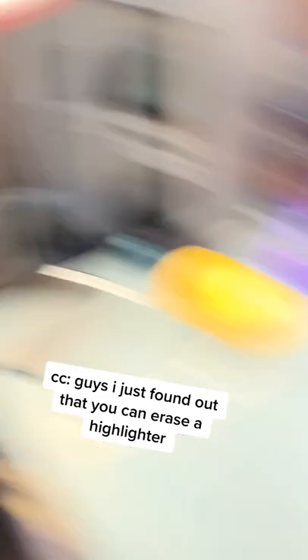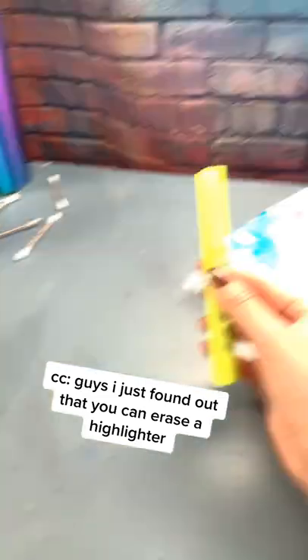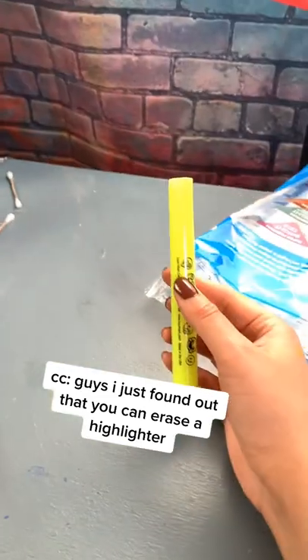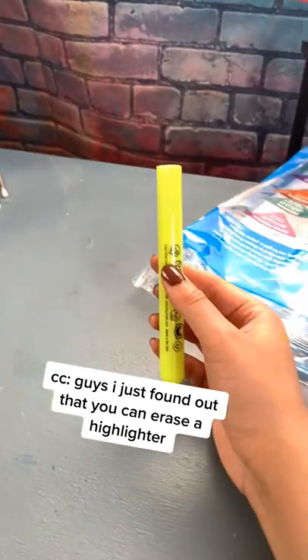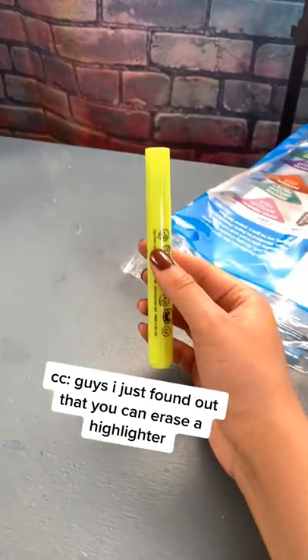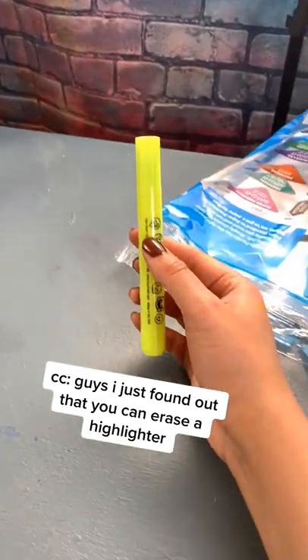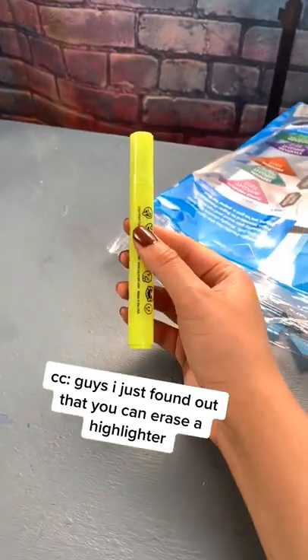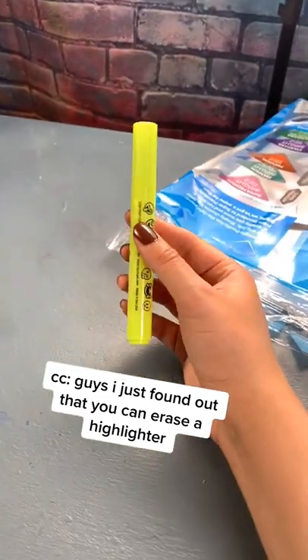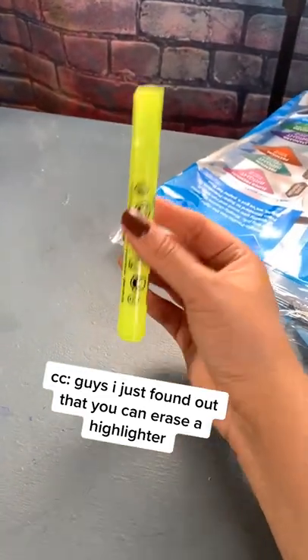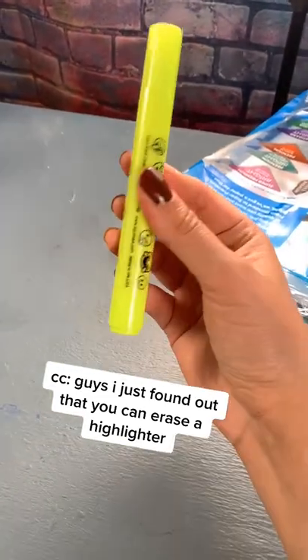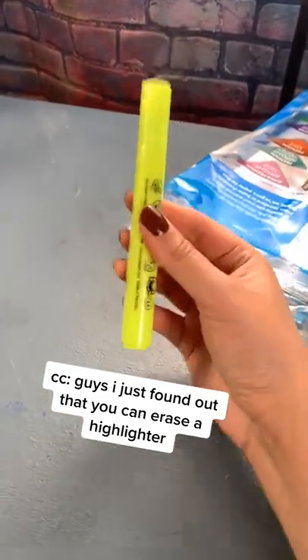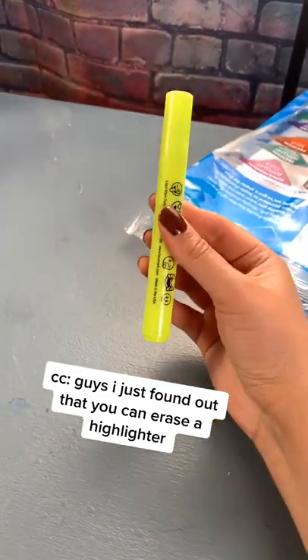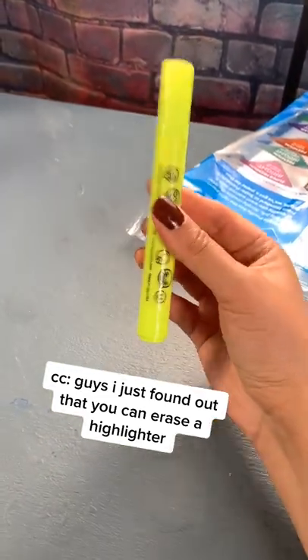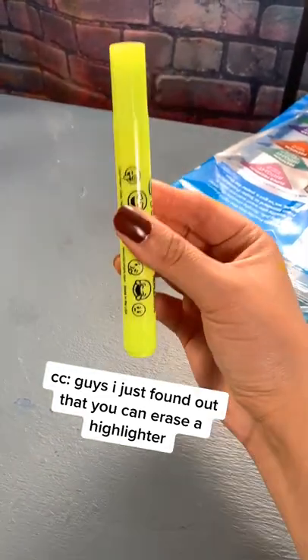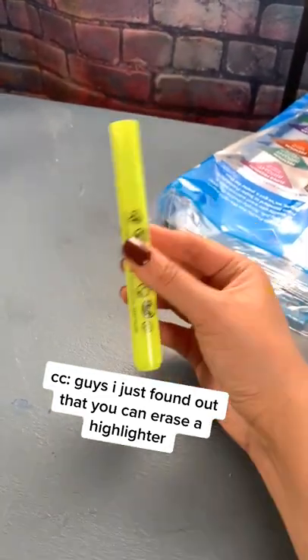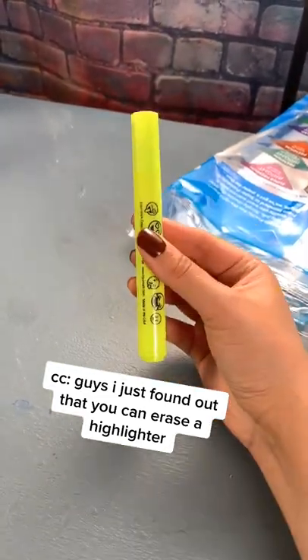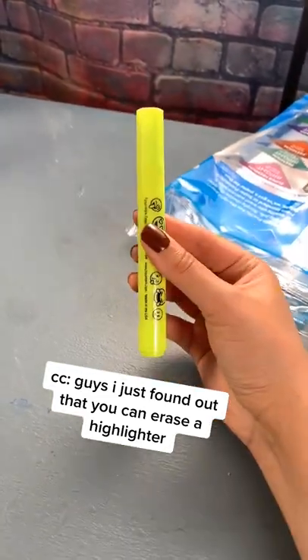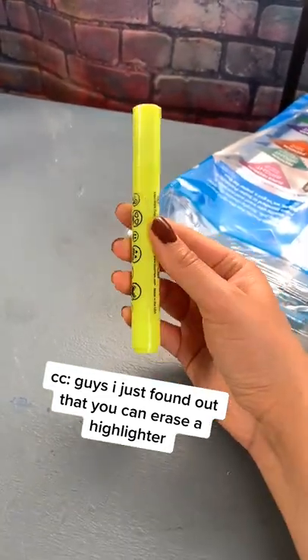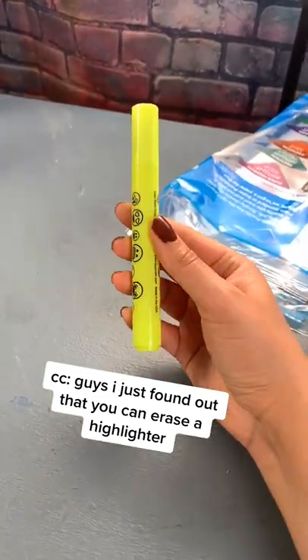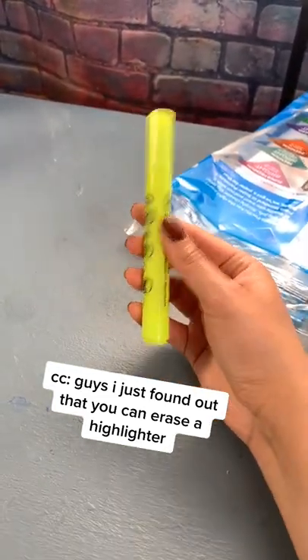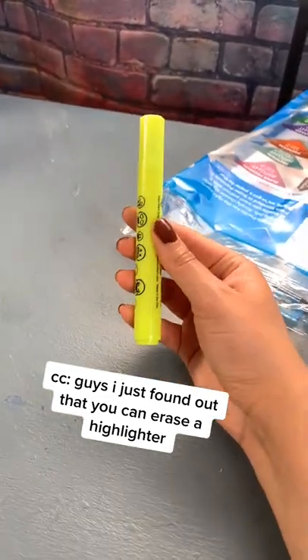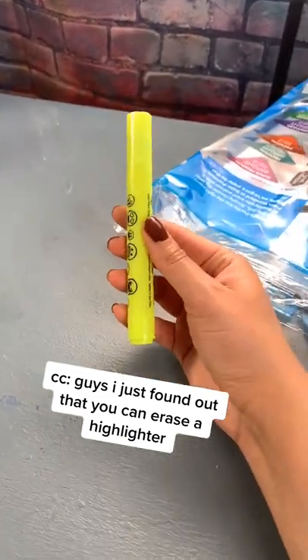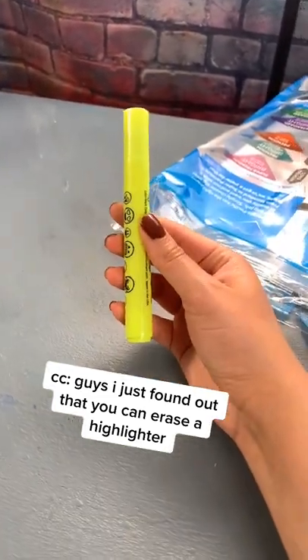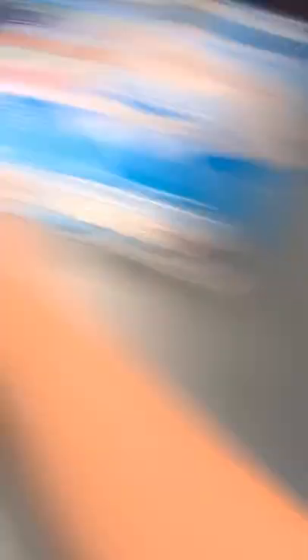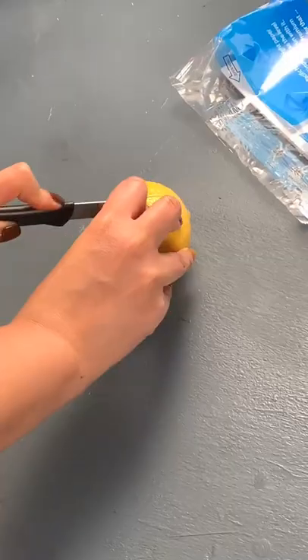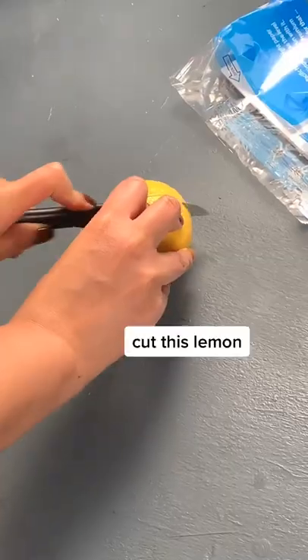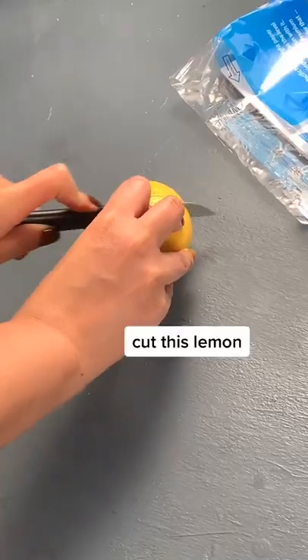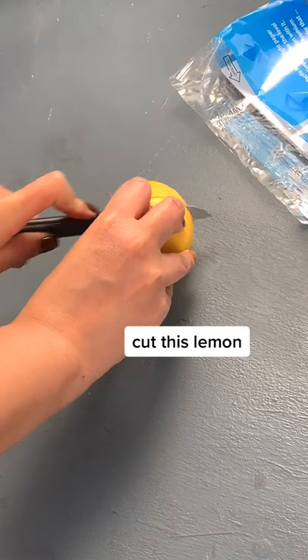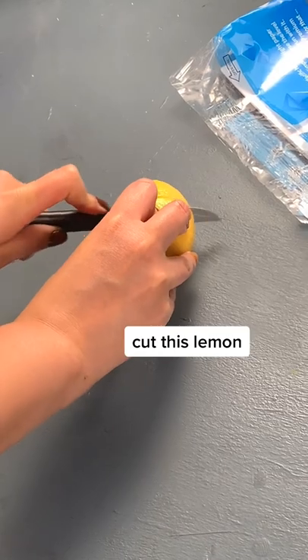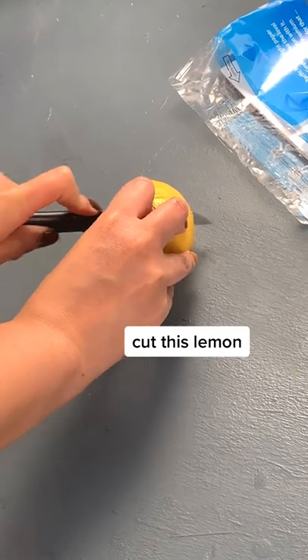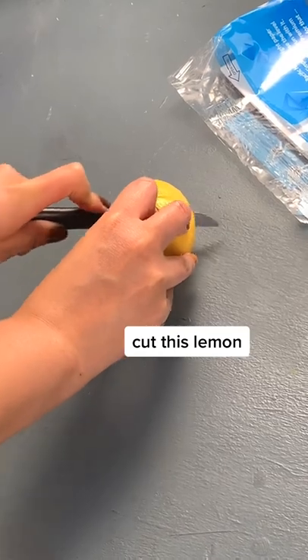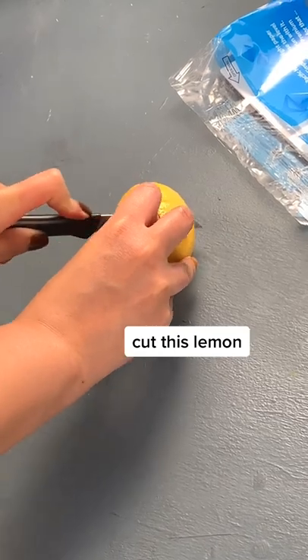Guys, I just found out that you can erase a highlighter. Let me show you how. First, cut a lemon in half.